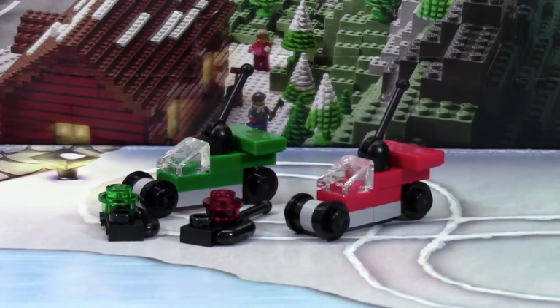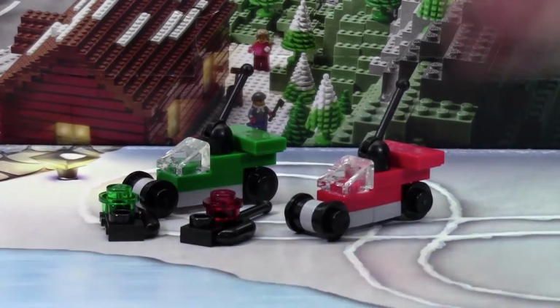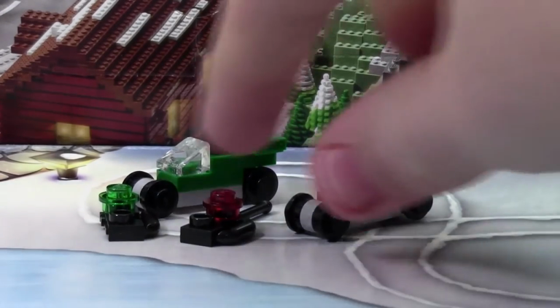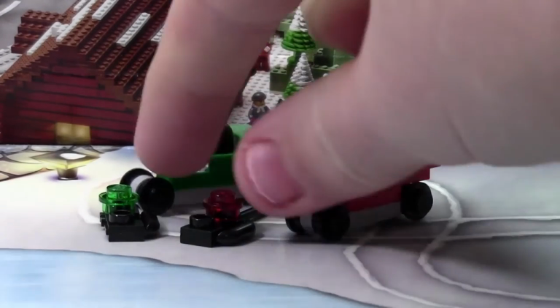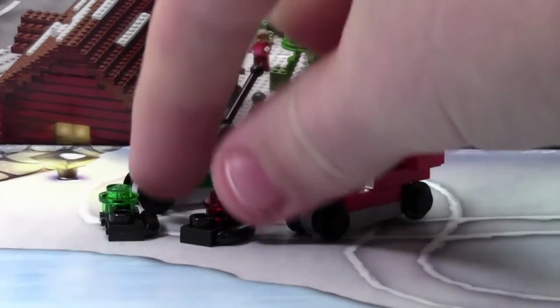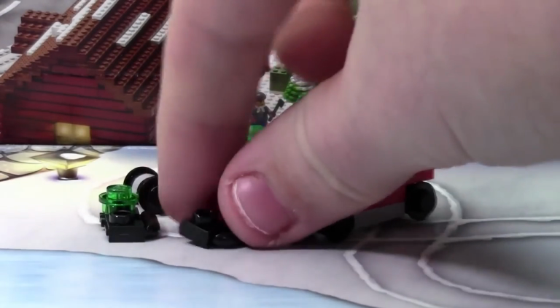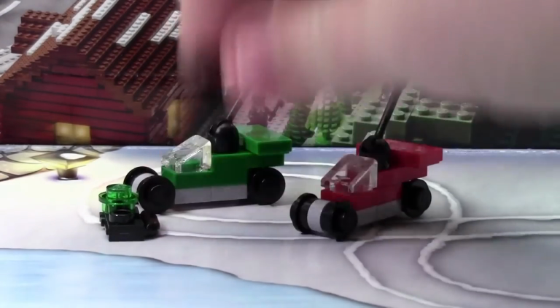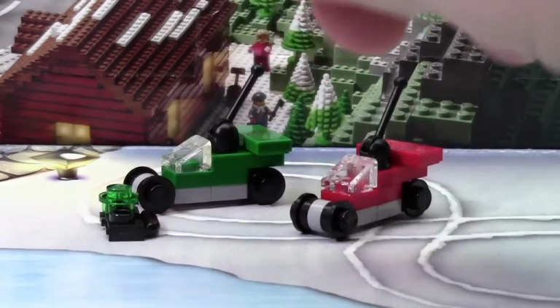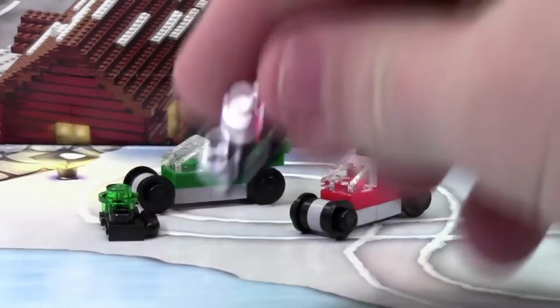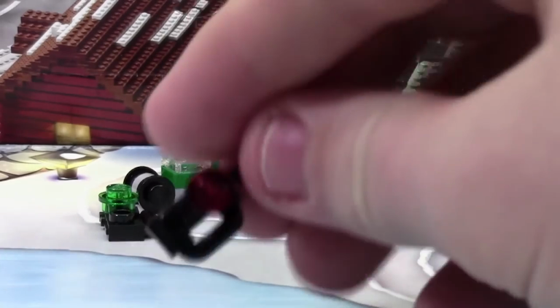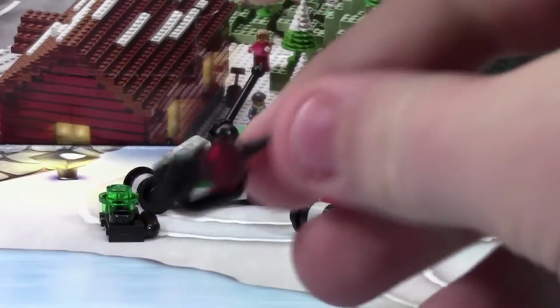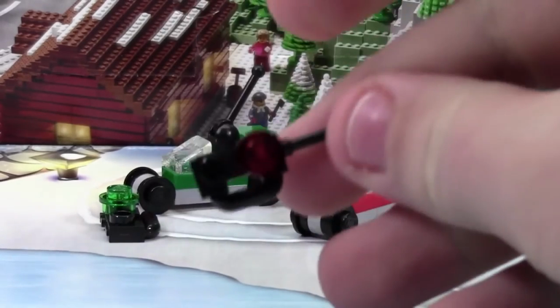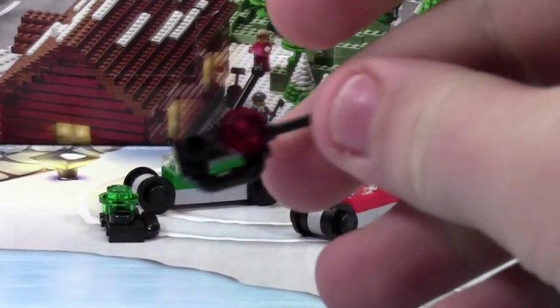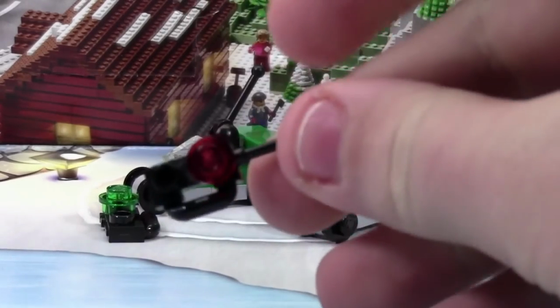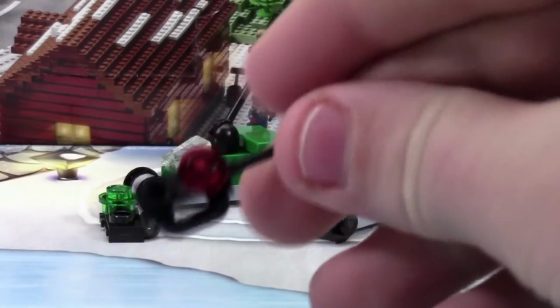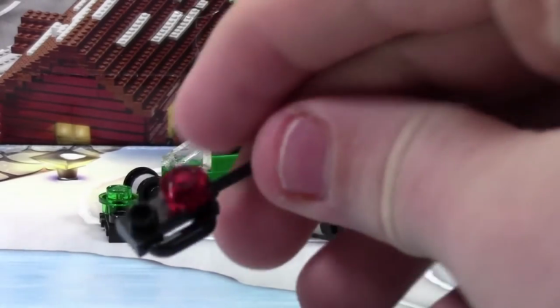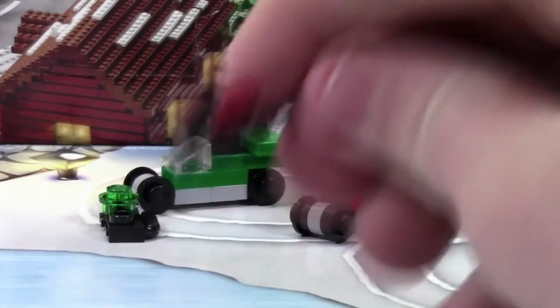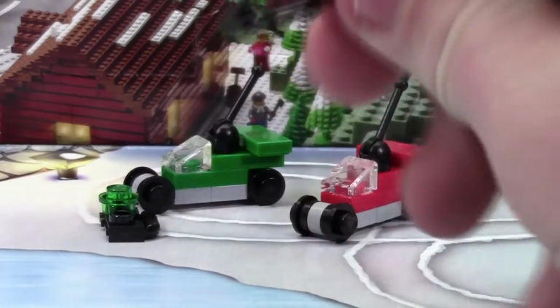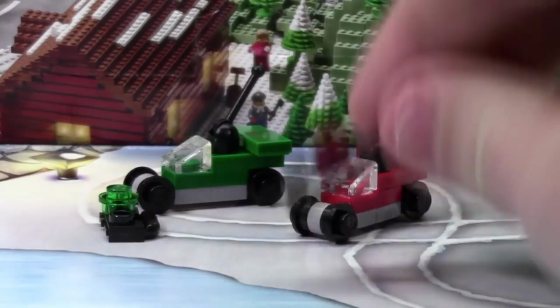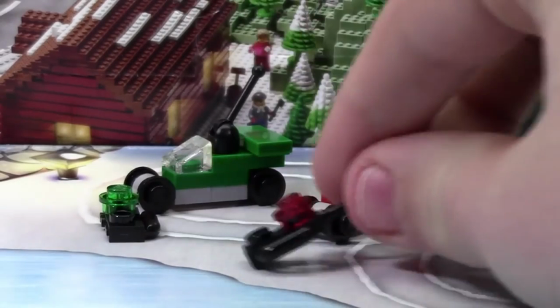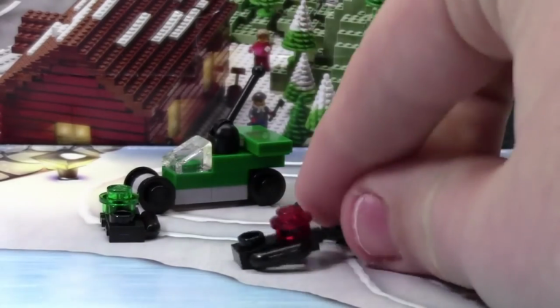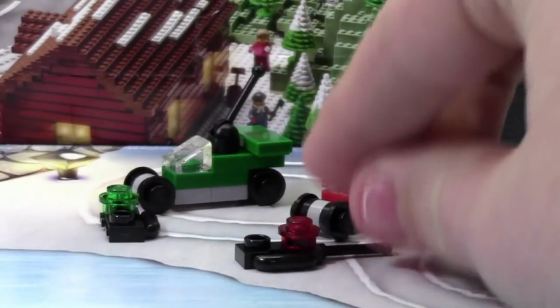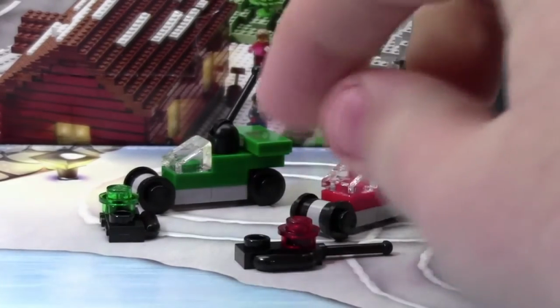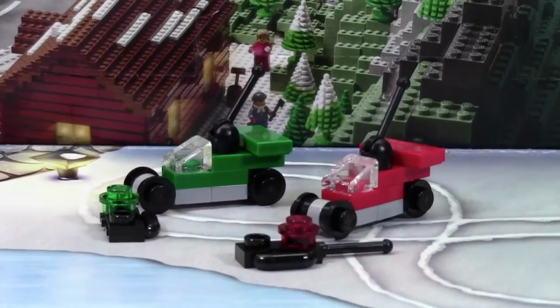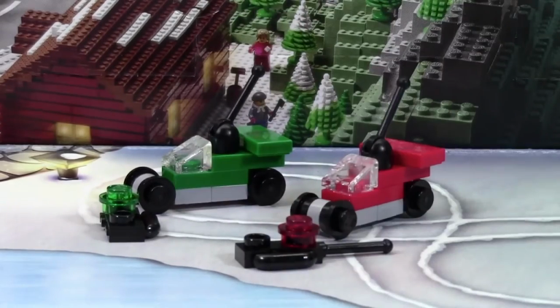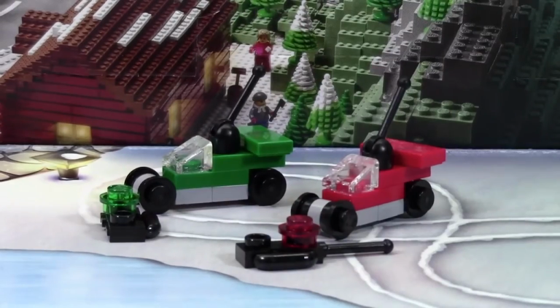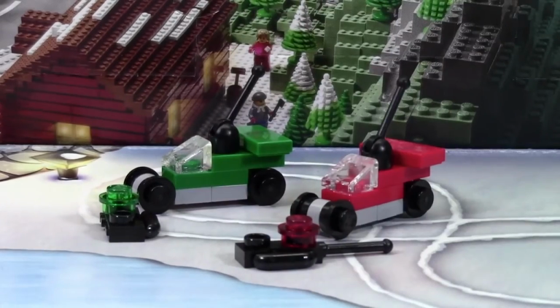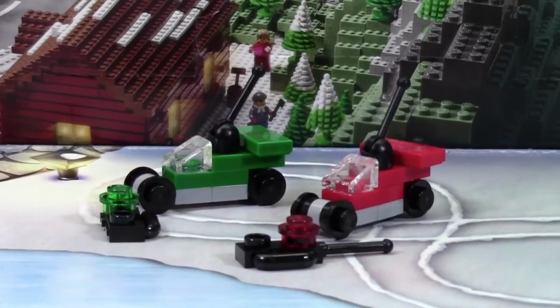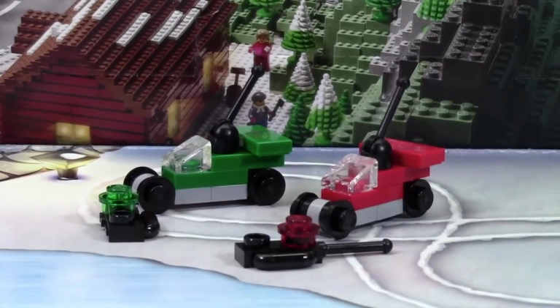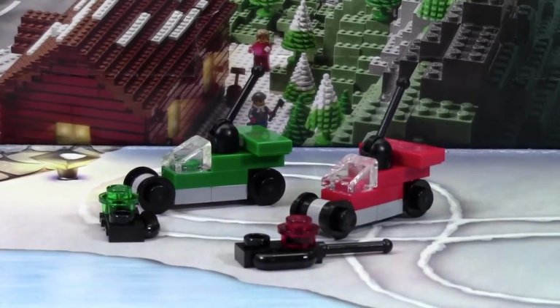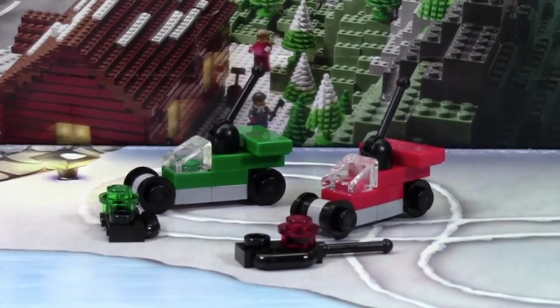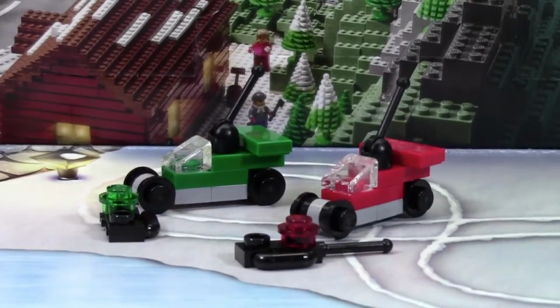Each race car comes with this little handle with the color of the race car on it, like a remote, which is kind of neat.